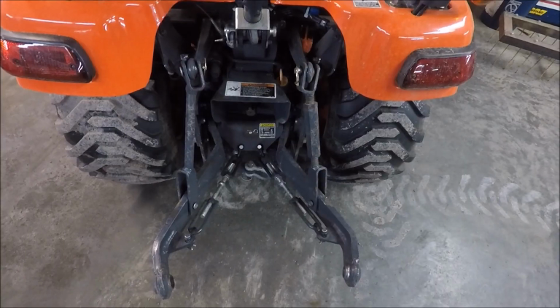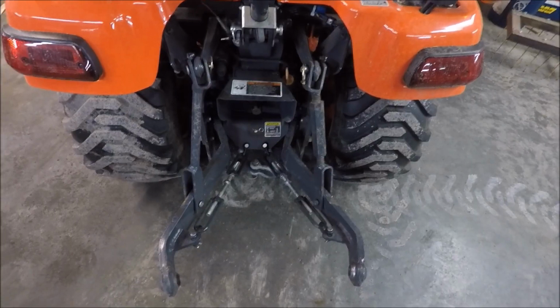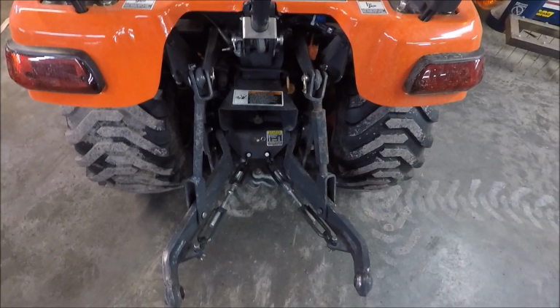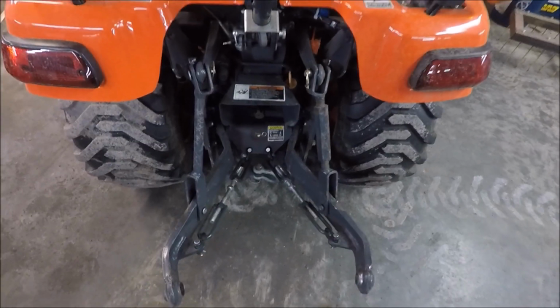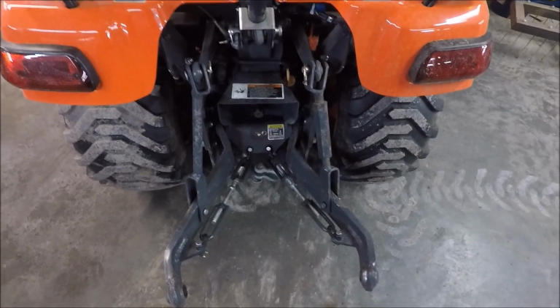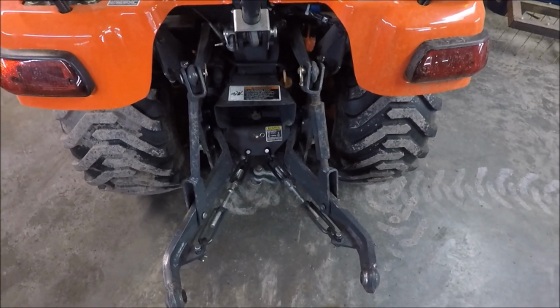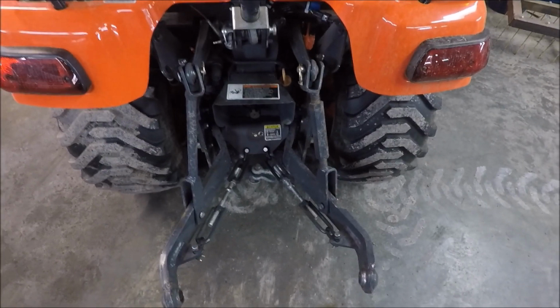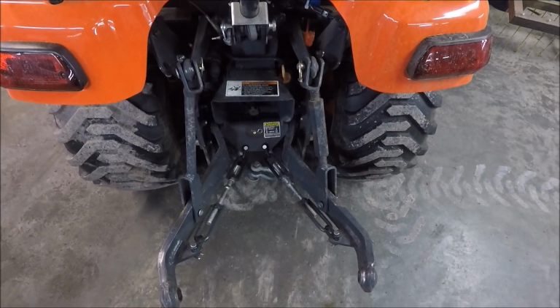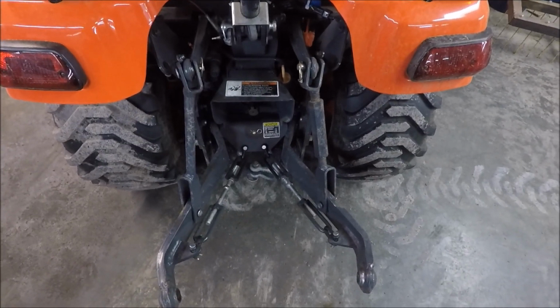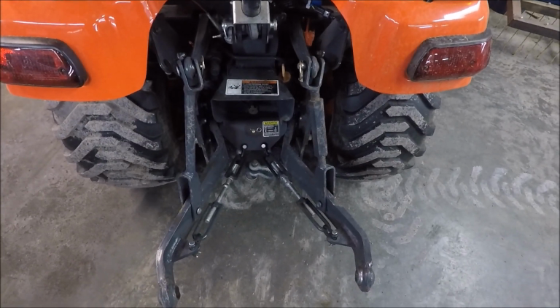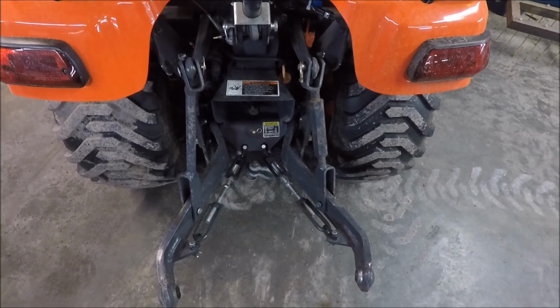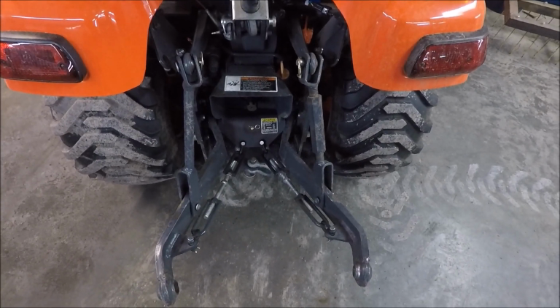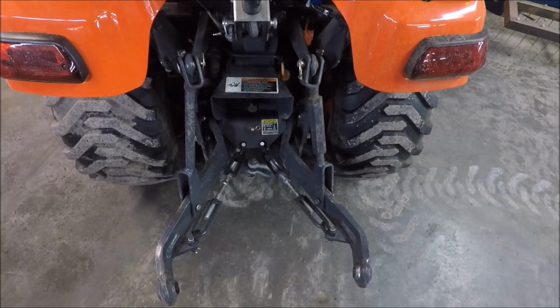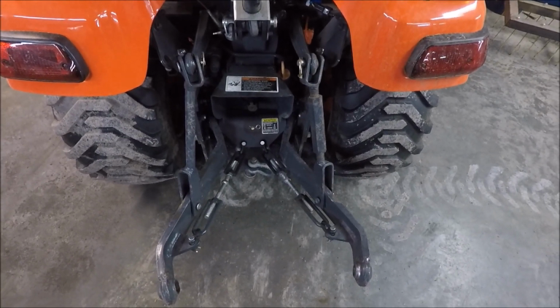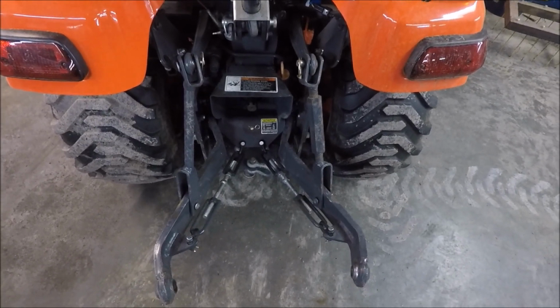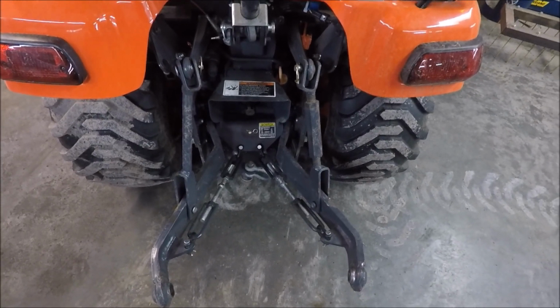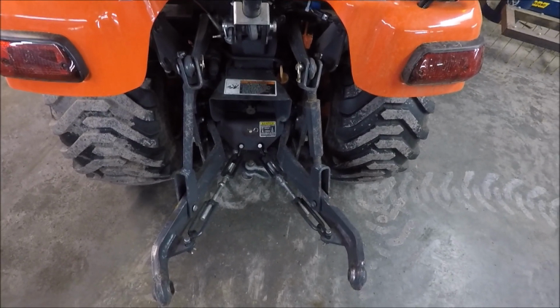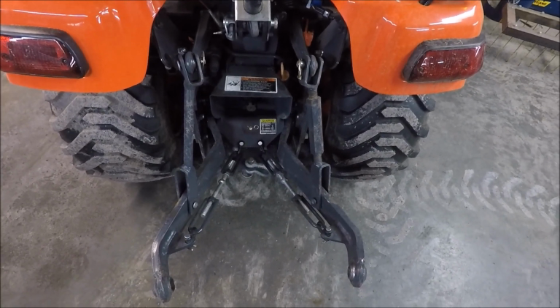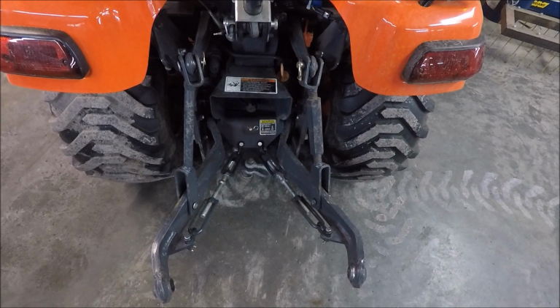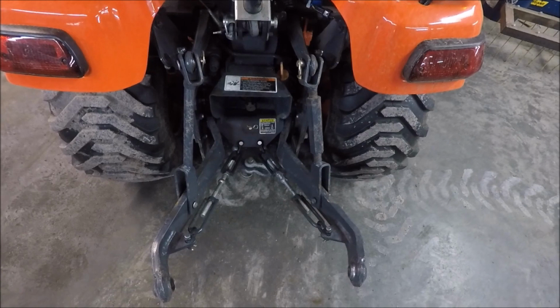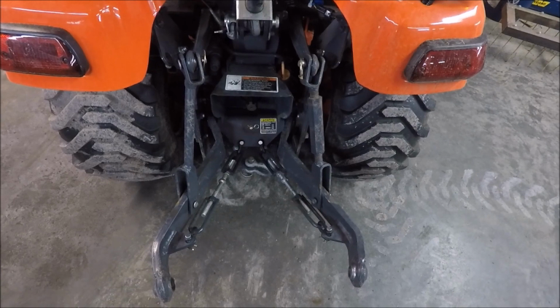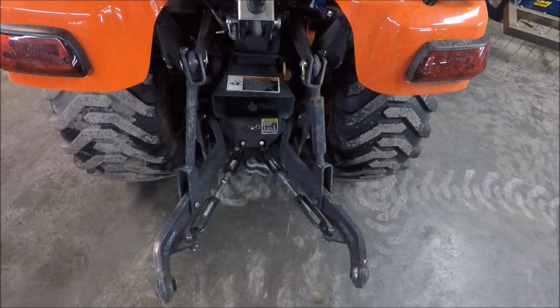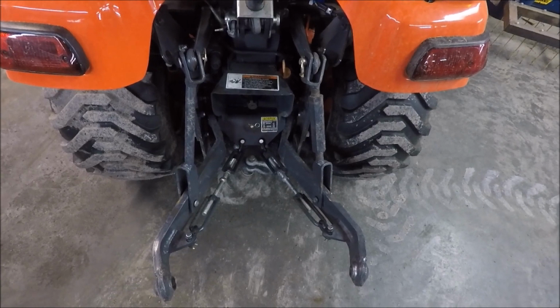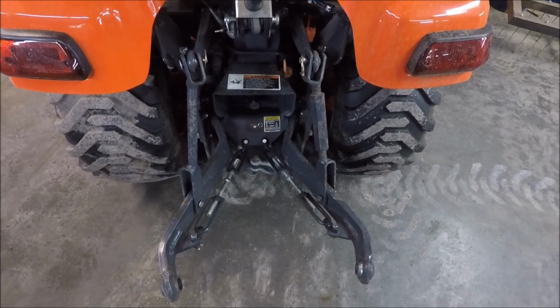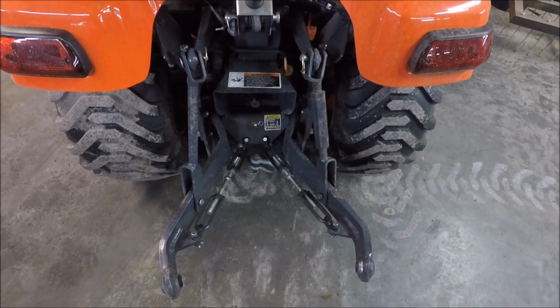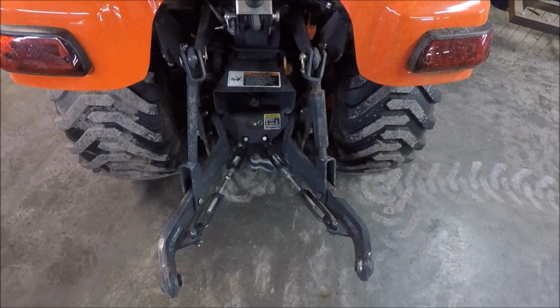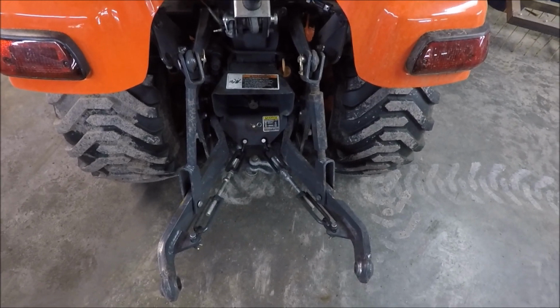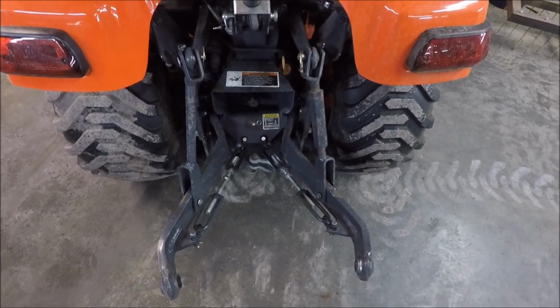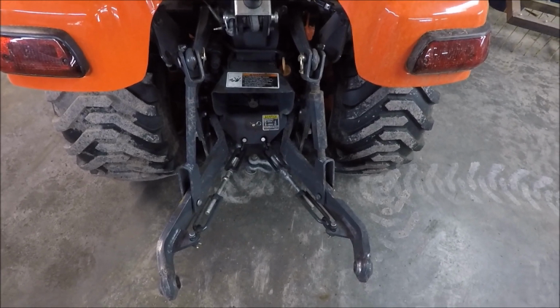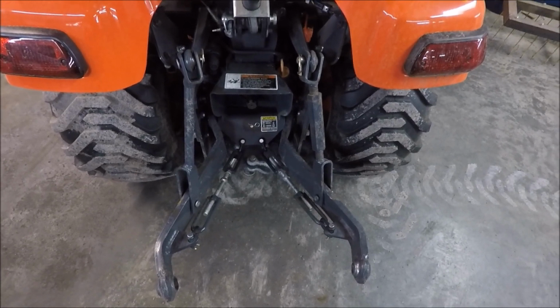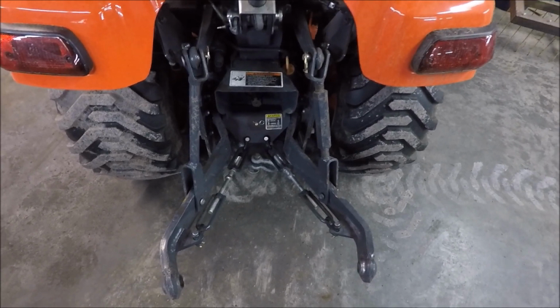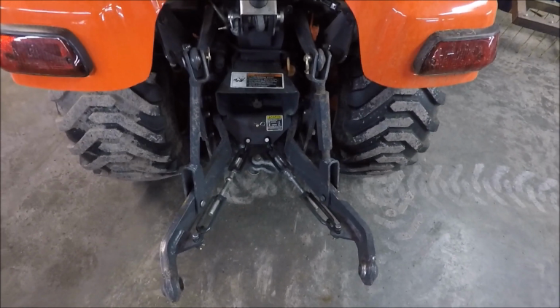Thanks for watching this video. Hopefully it helped you understand what the different parts of the three-point hitch are called. Don't forget to like, comment, and subscribe. Thank you, Scott.